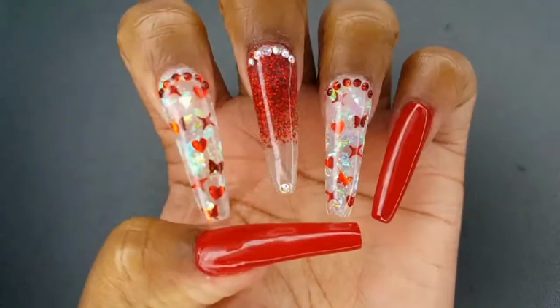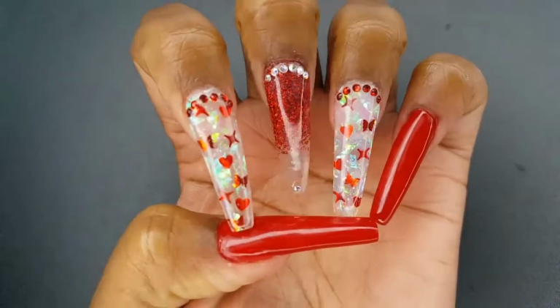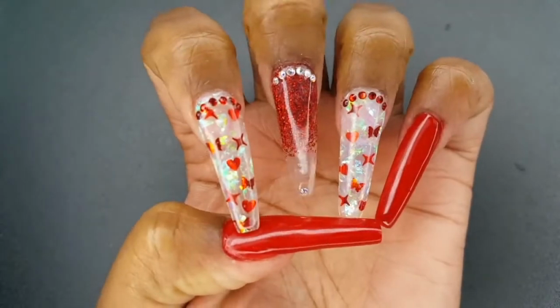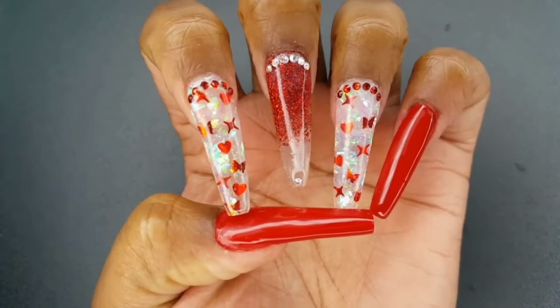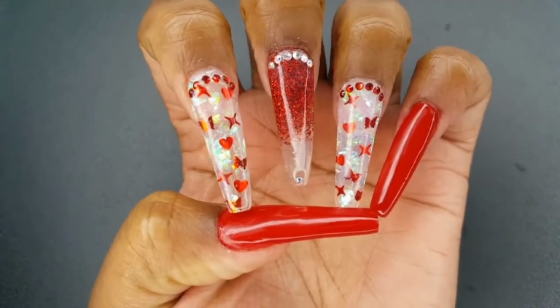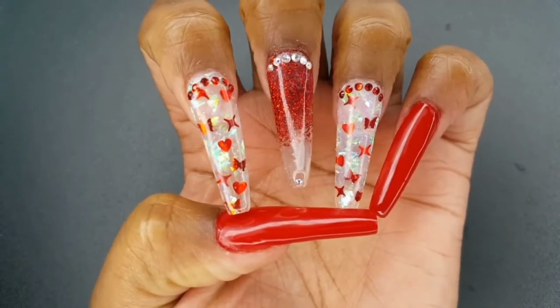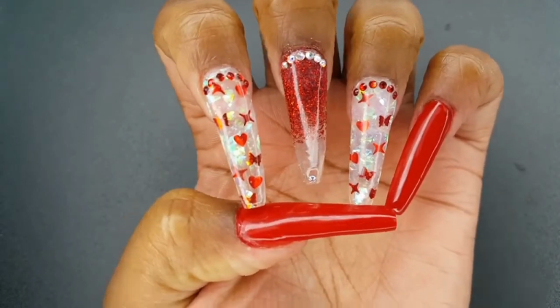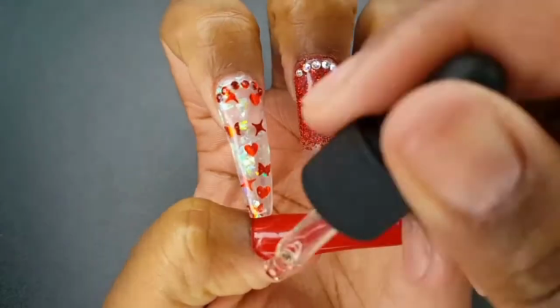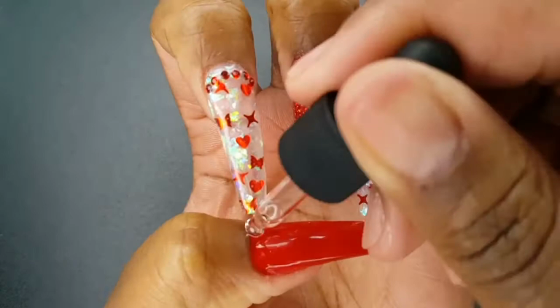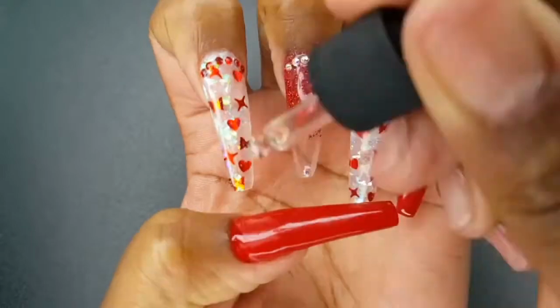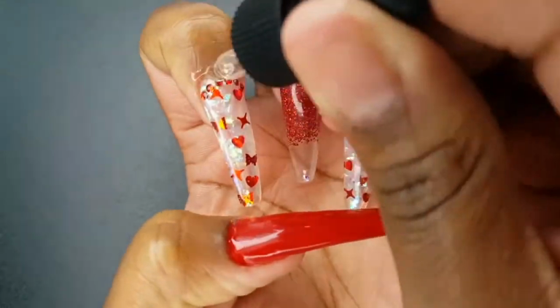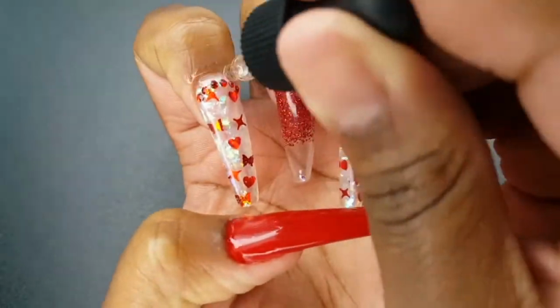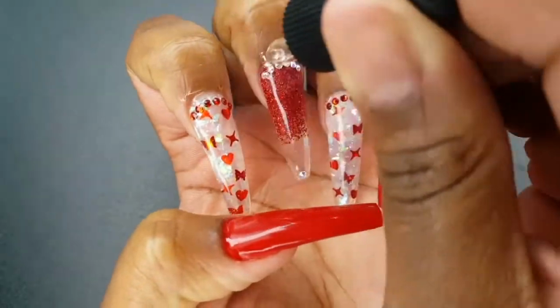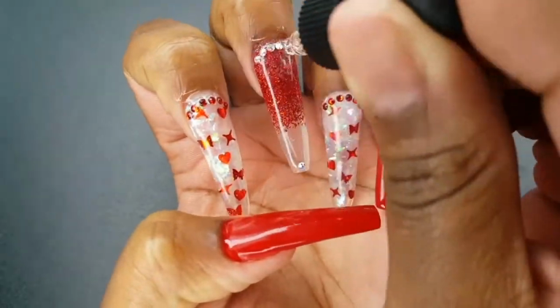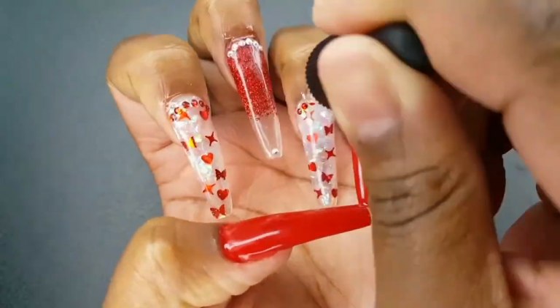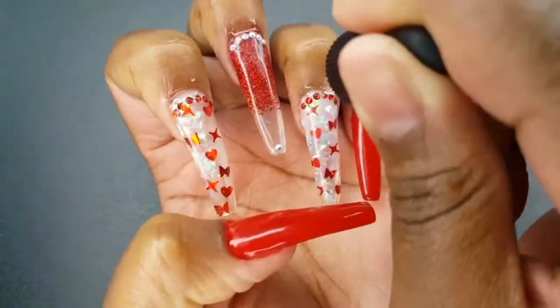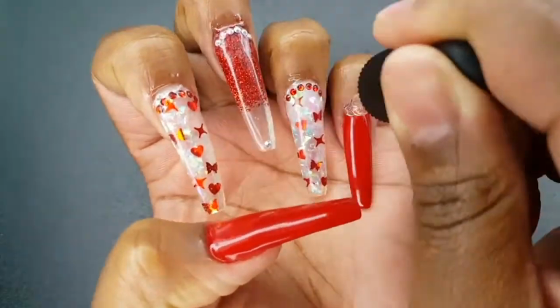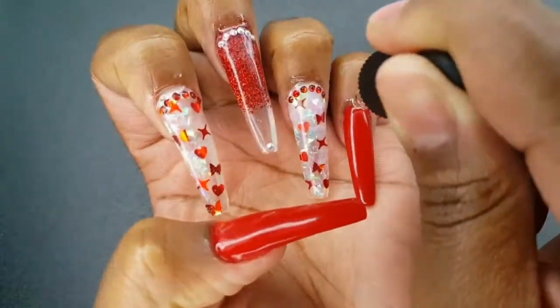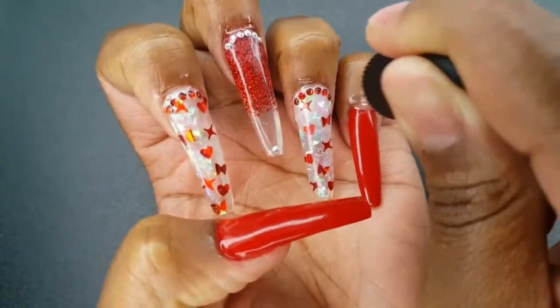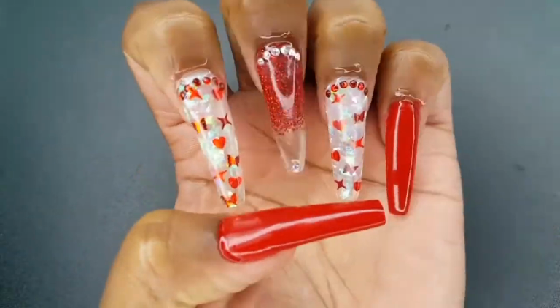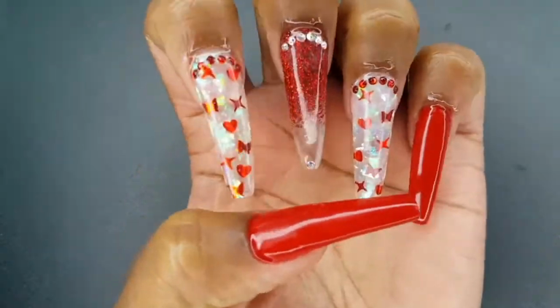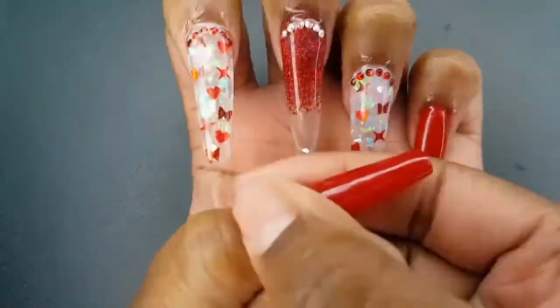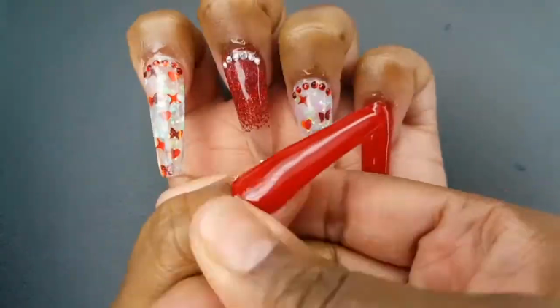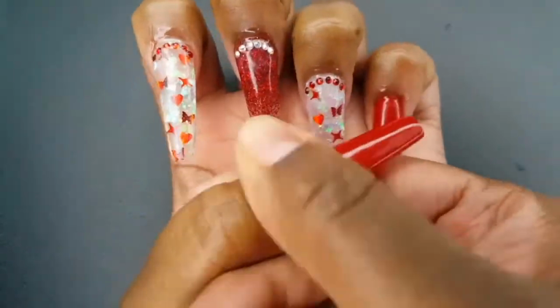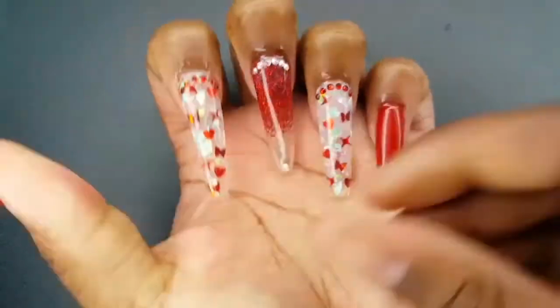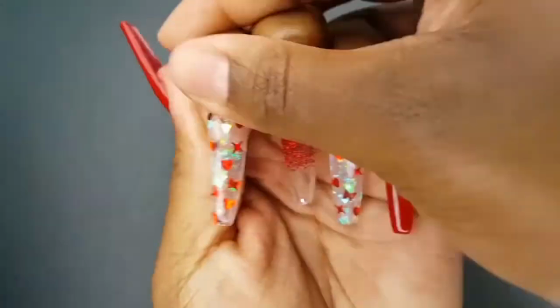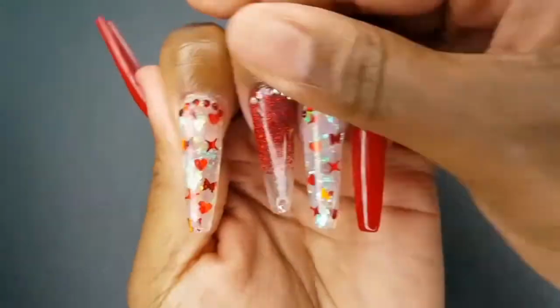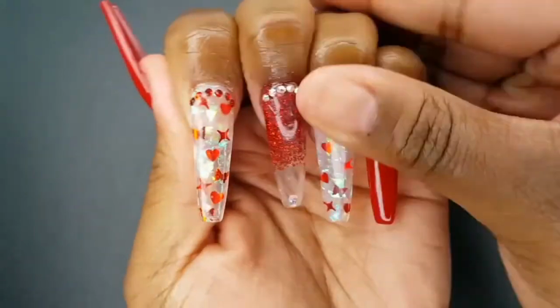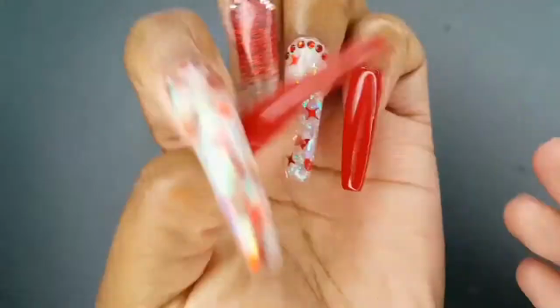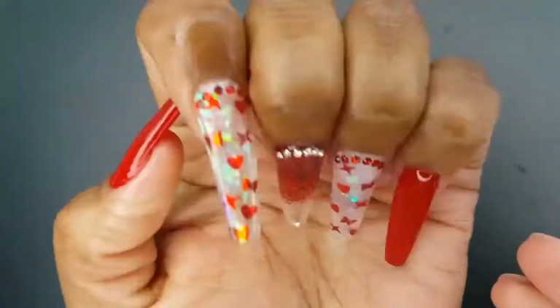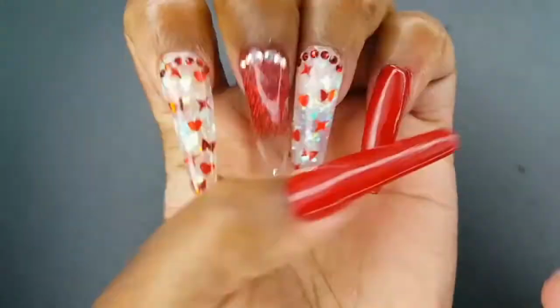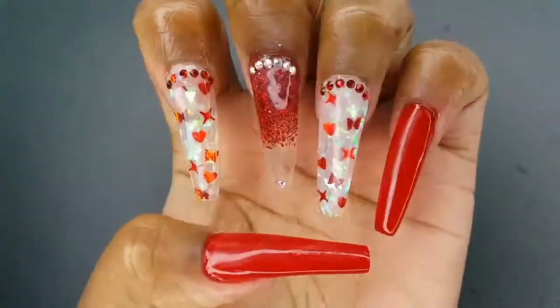The last step is to apply some cuticle oil. This is the Pumpkin Spice Scent by NCLA.